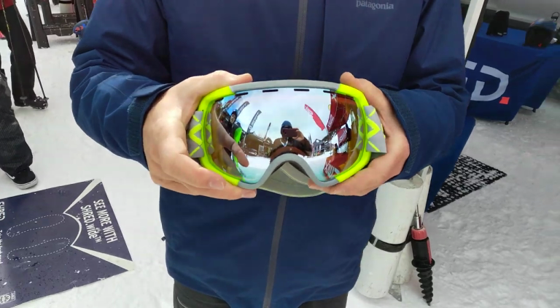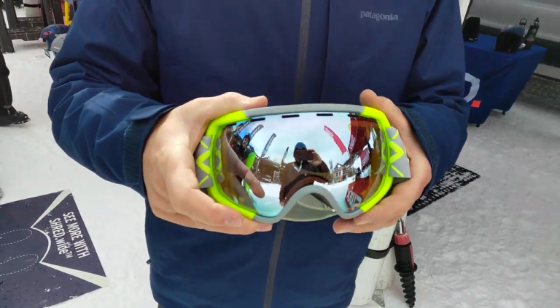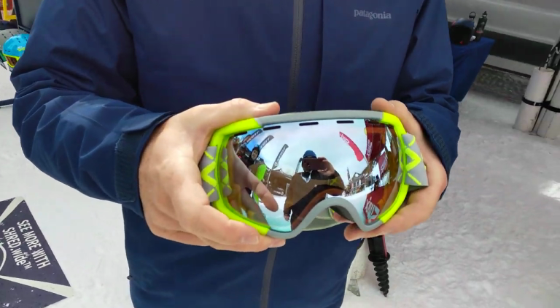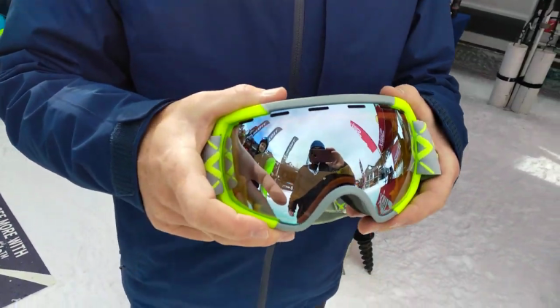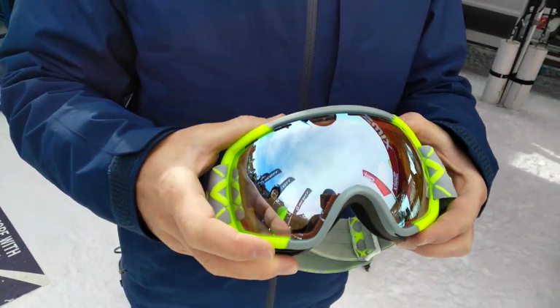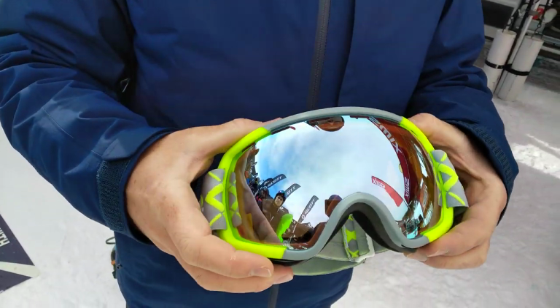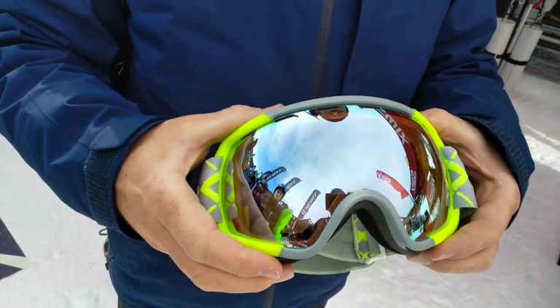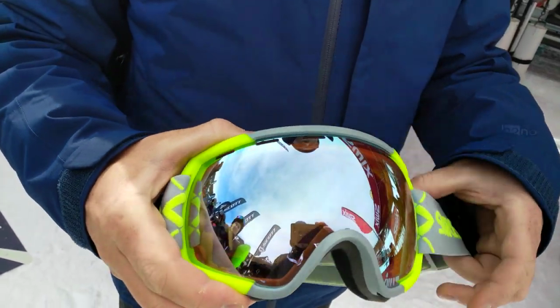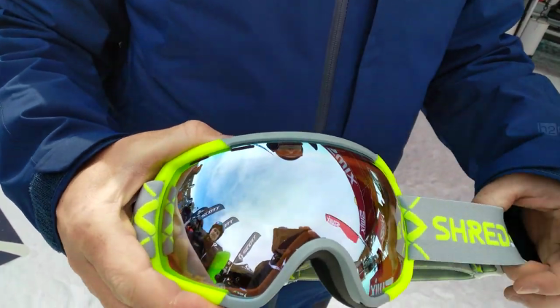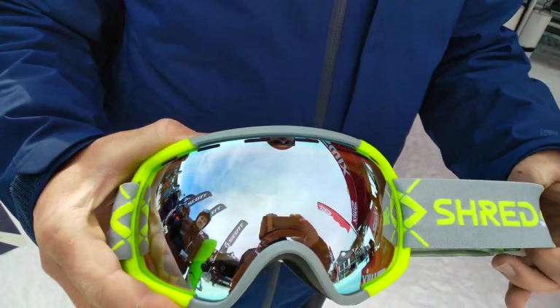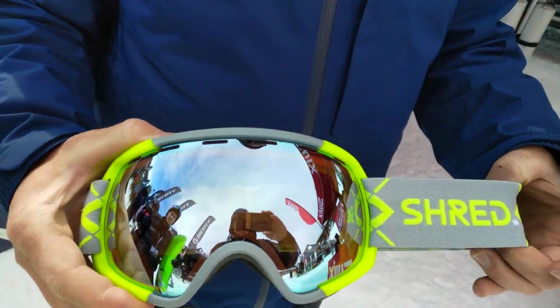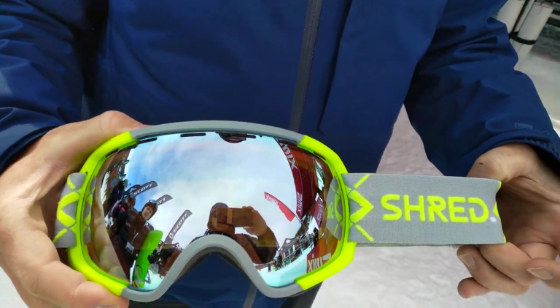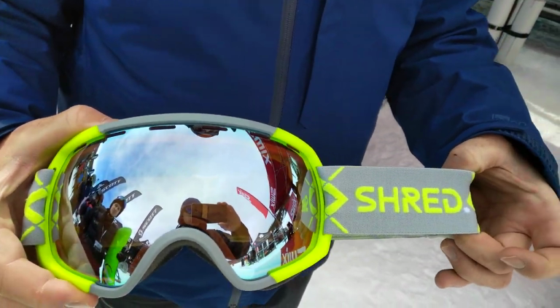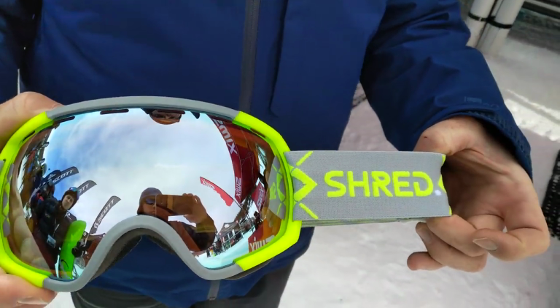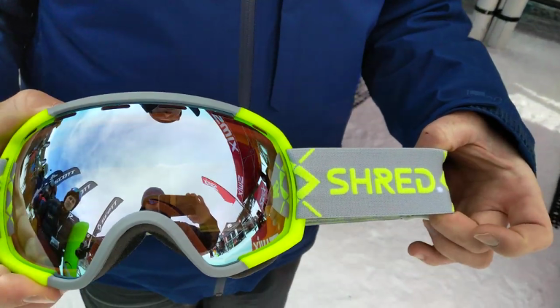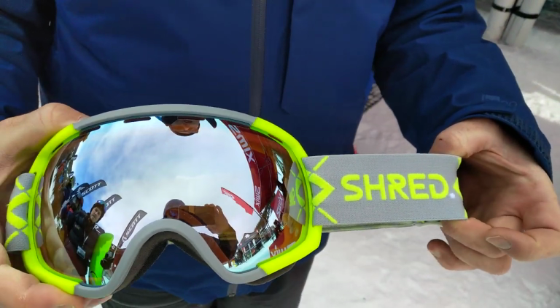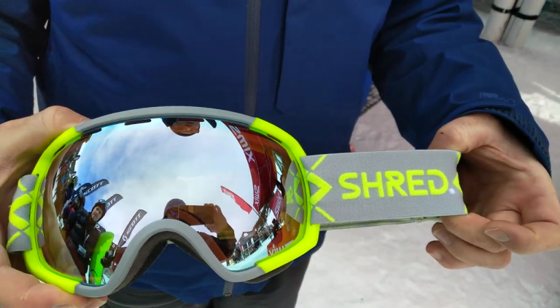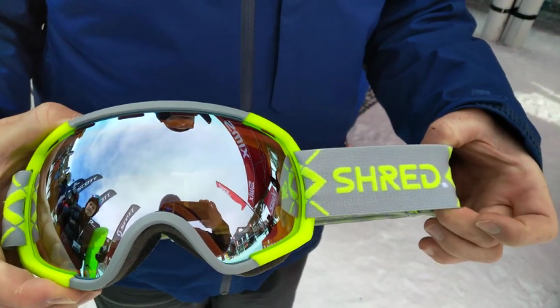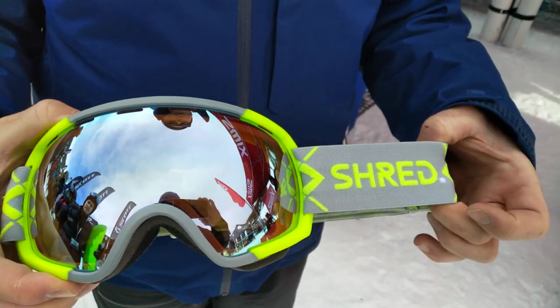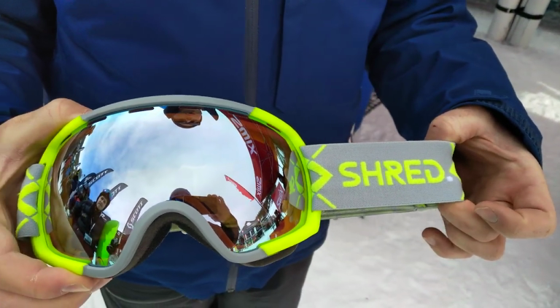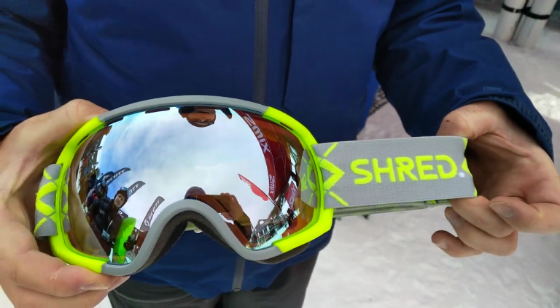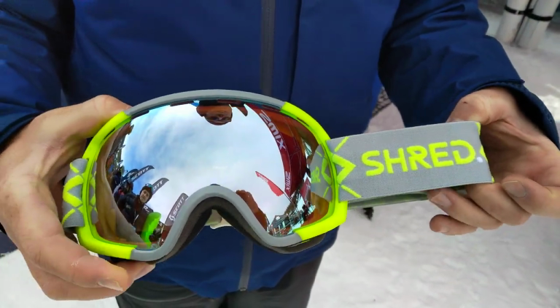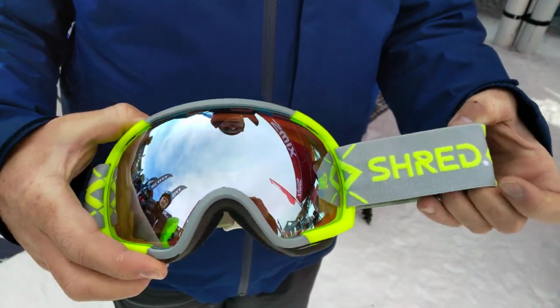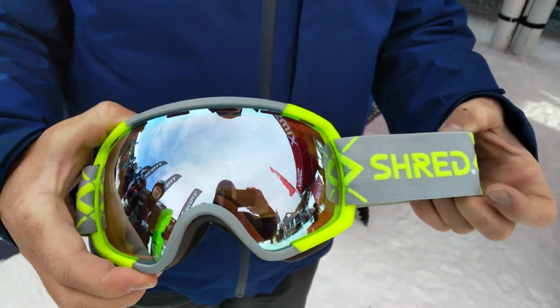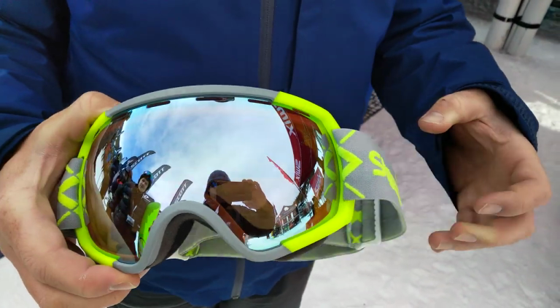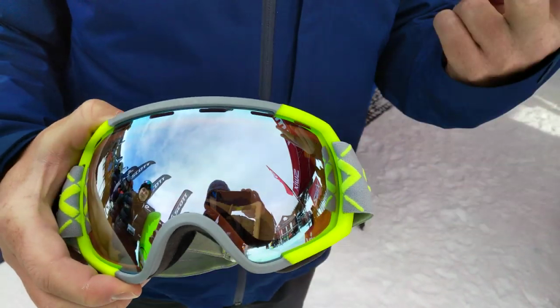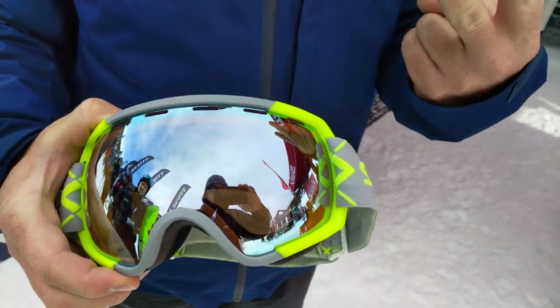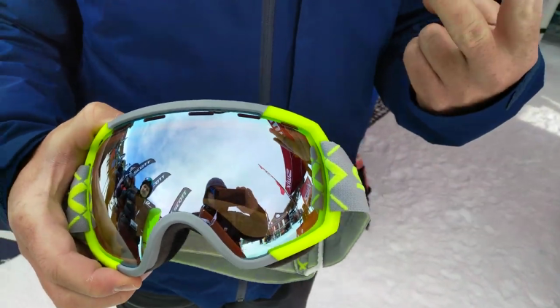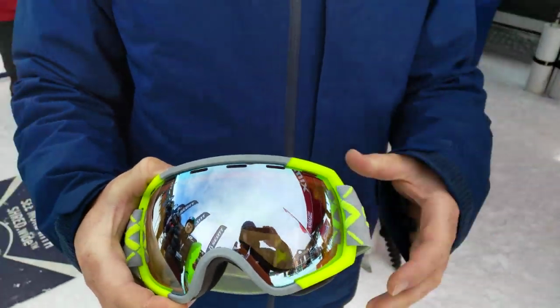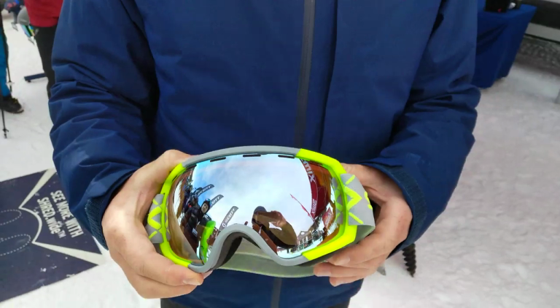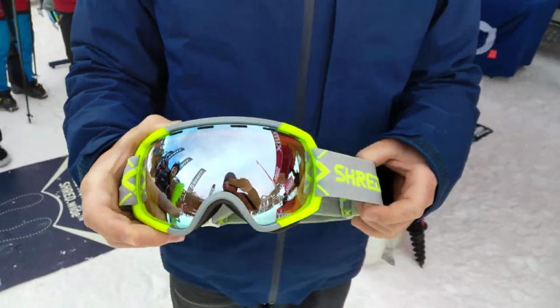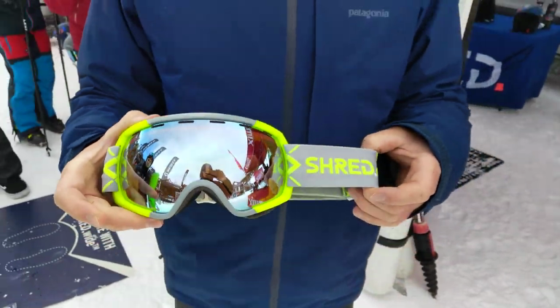What you see right here is our $199 Rarify. It comes with two premium lenses.